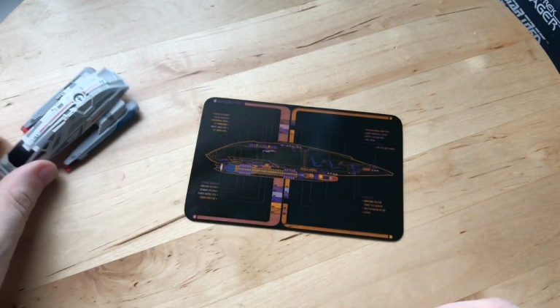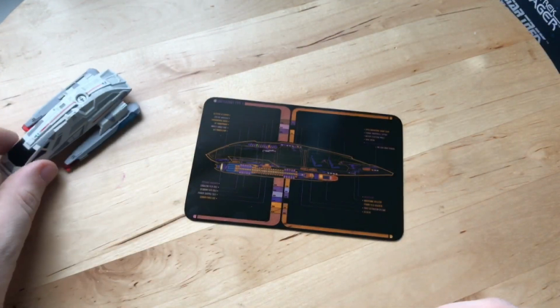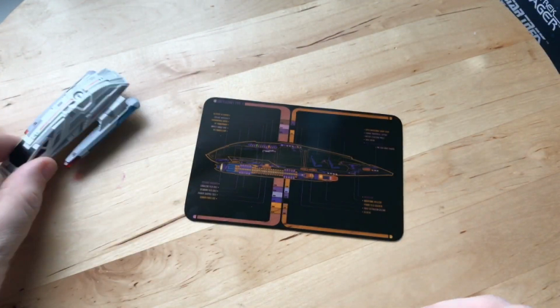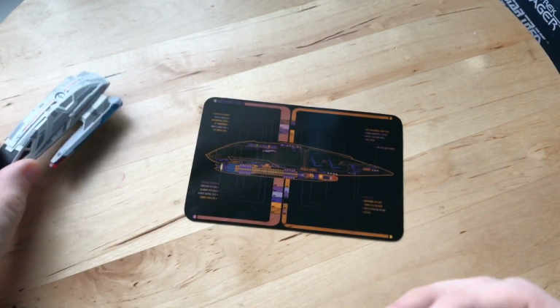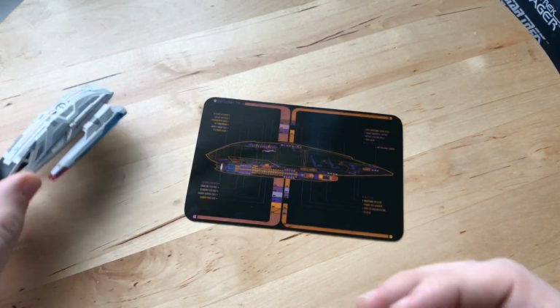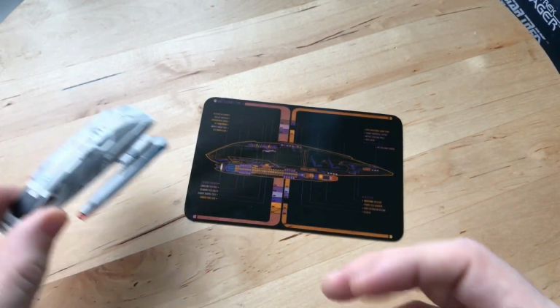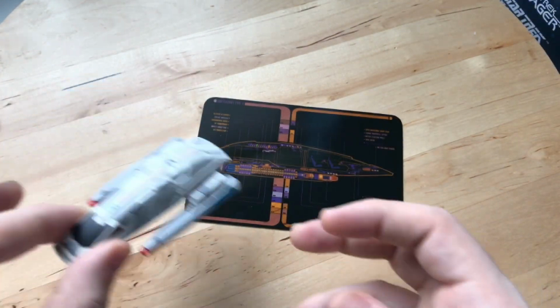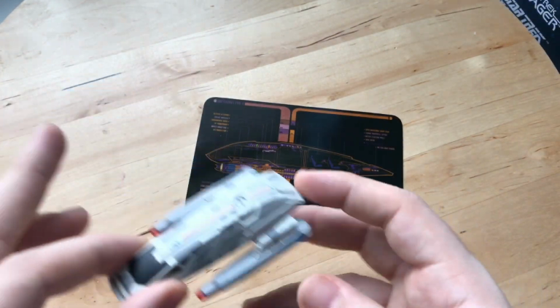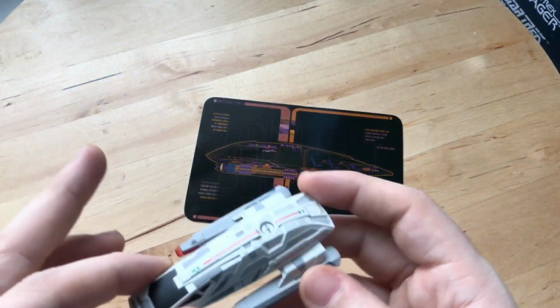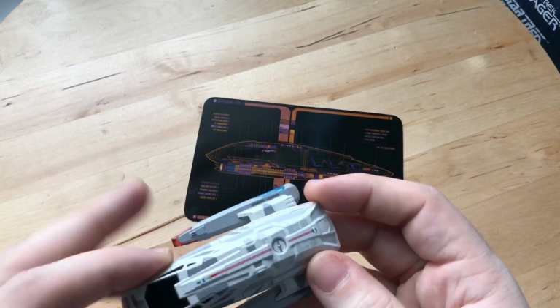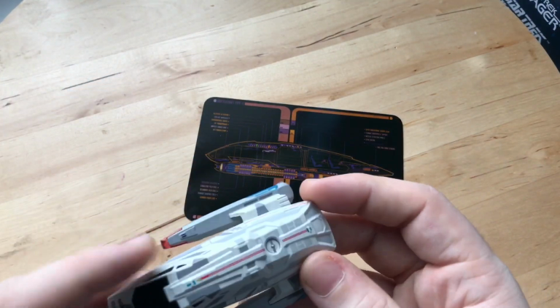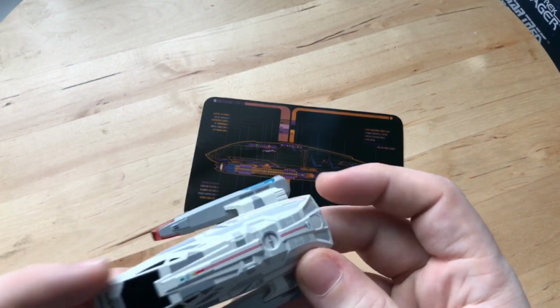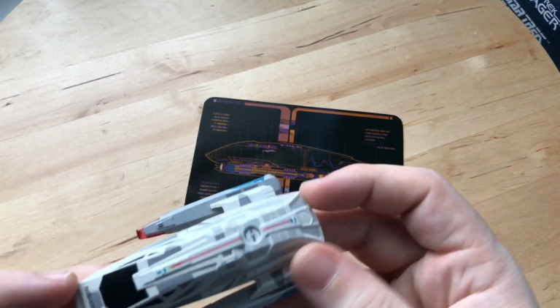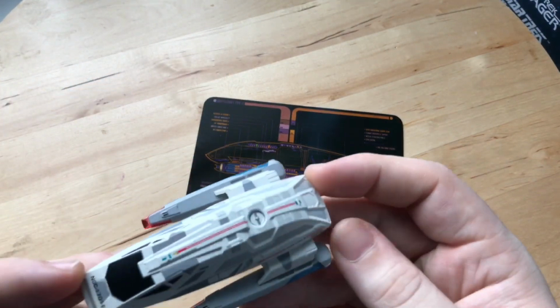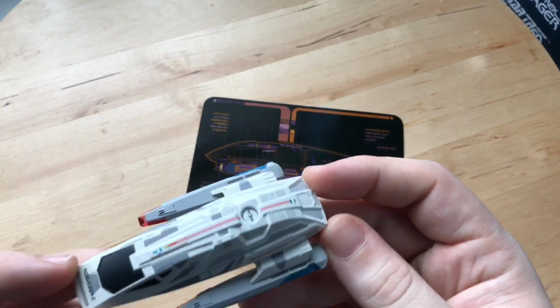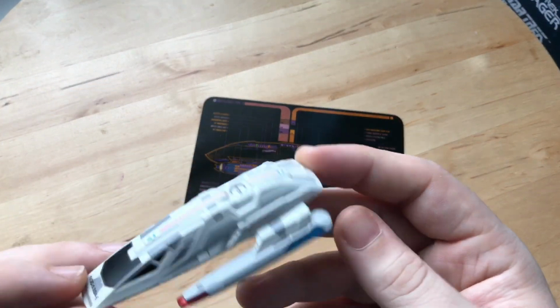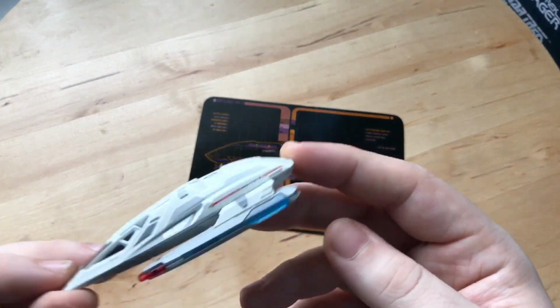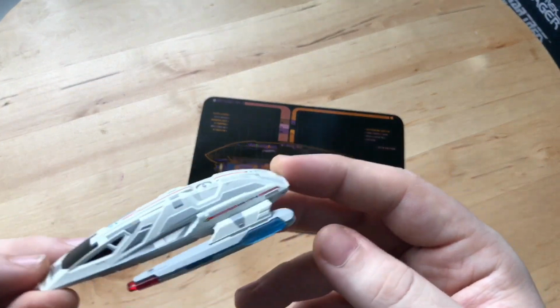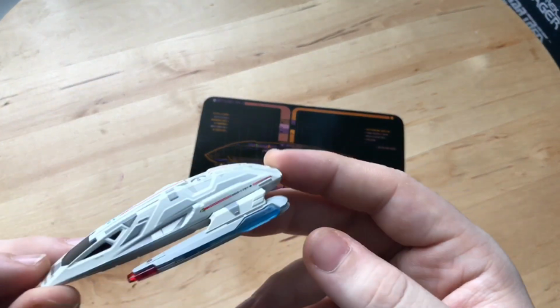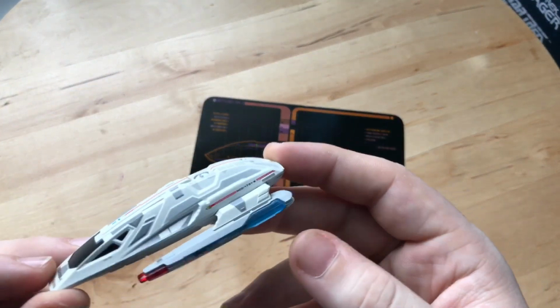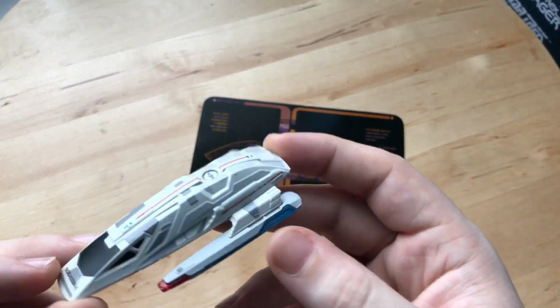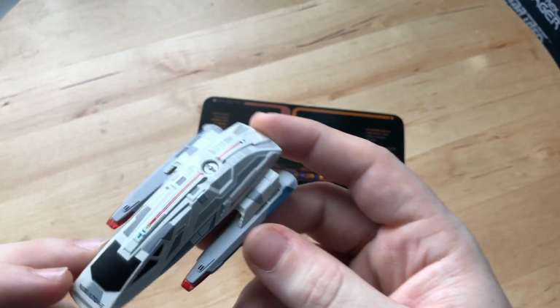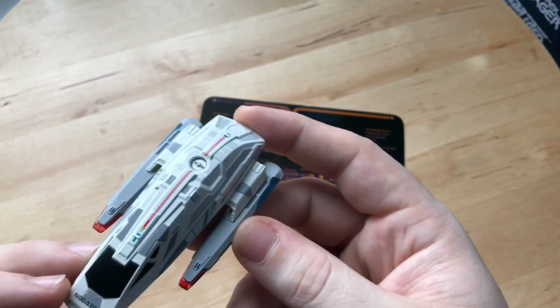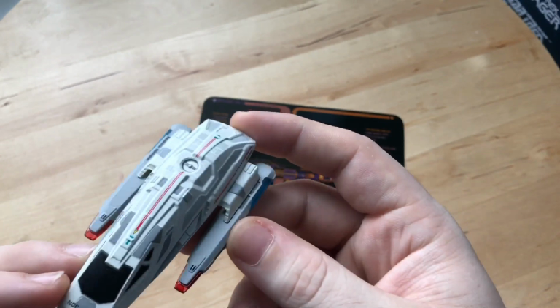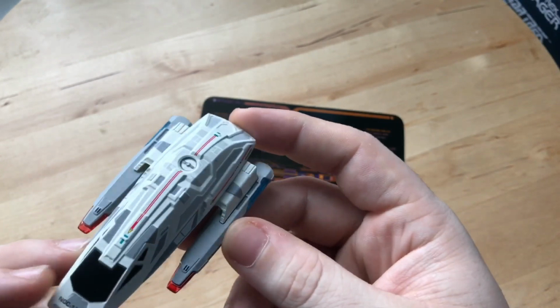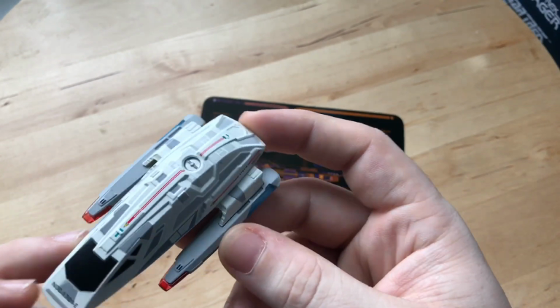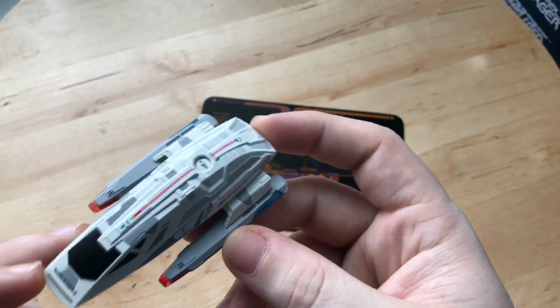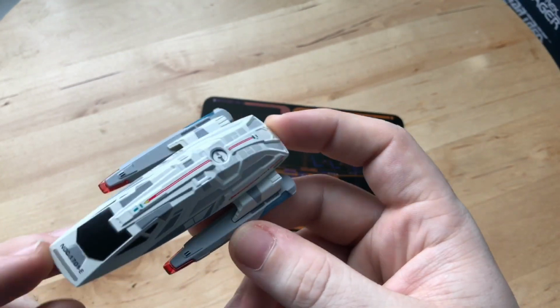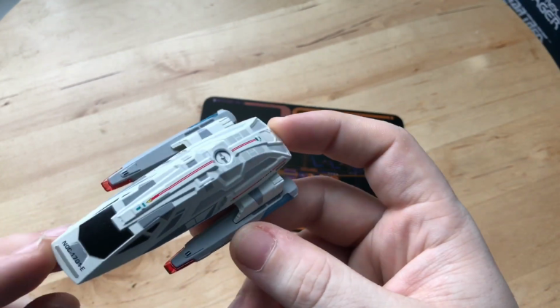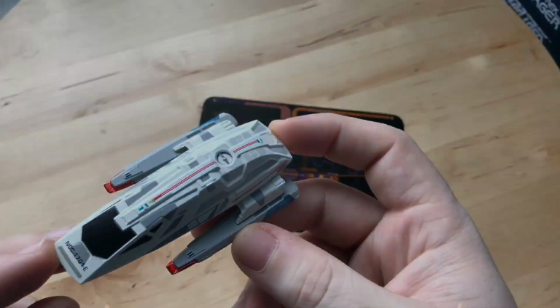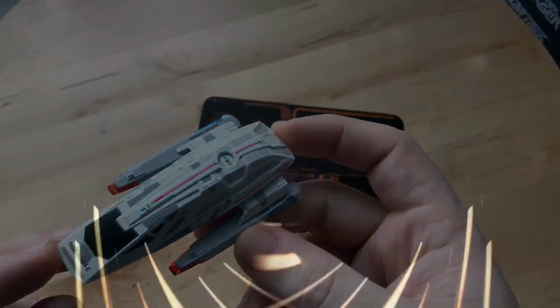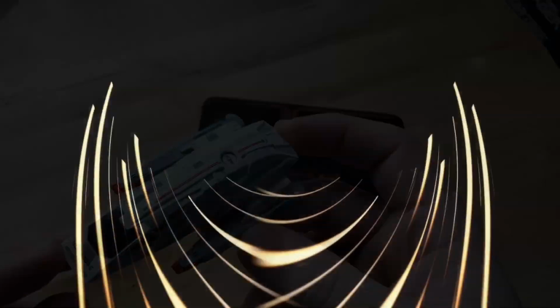That concludes our Type 11 review. Let me know what you think and stay tuned for the next part of the shuttle pack.